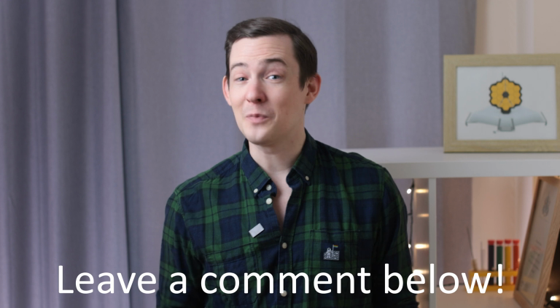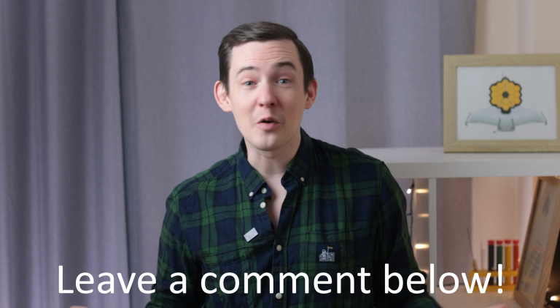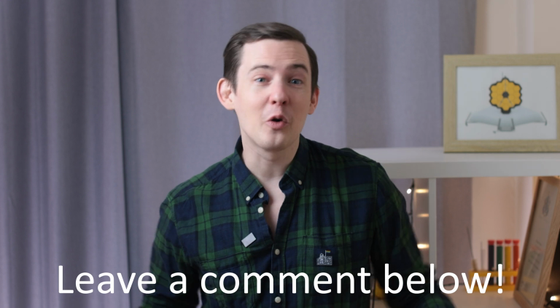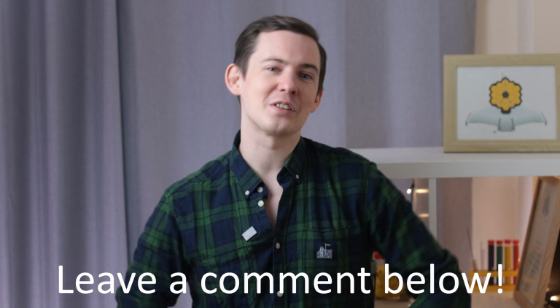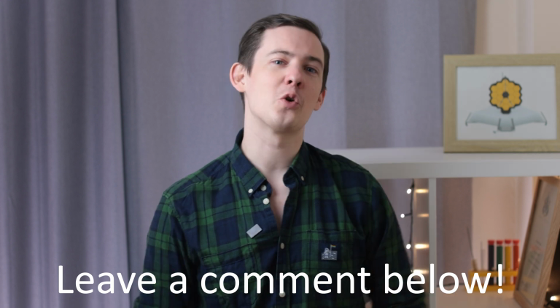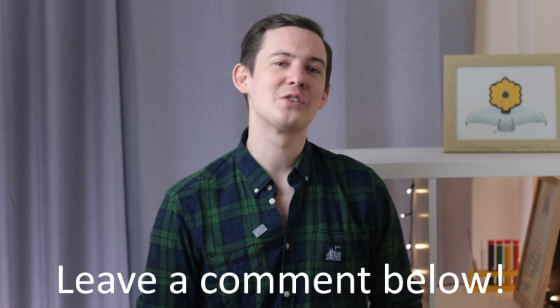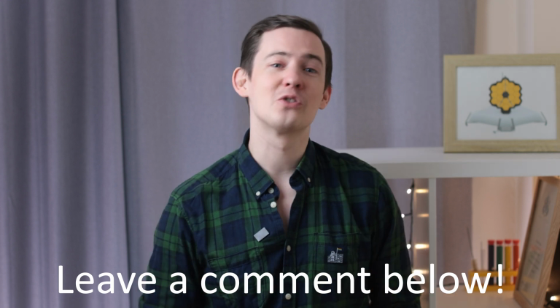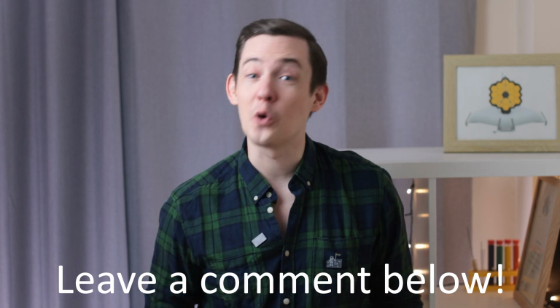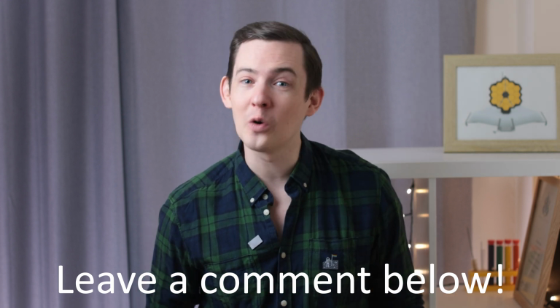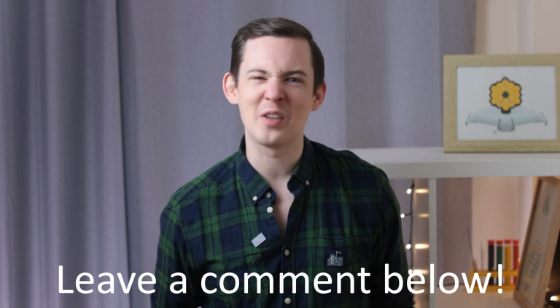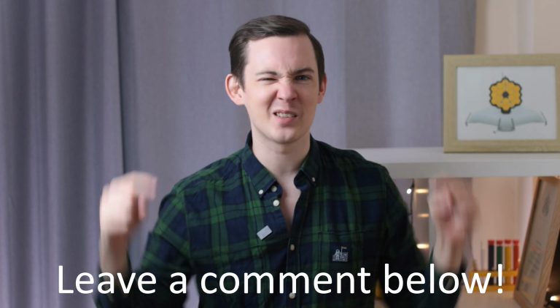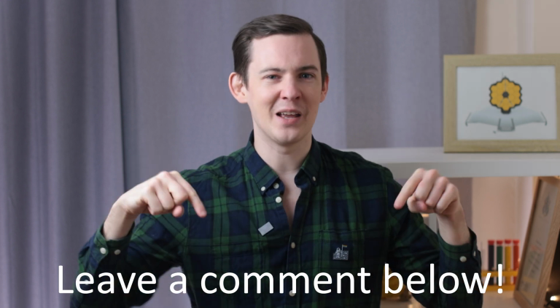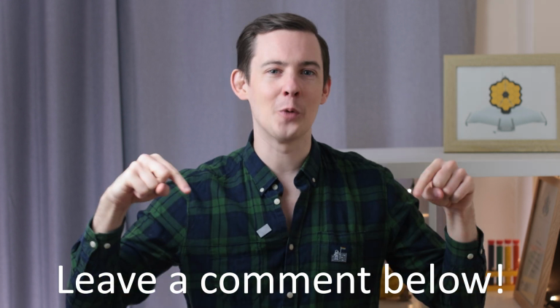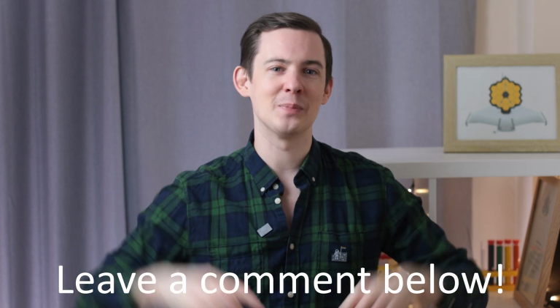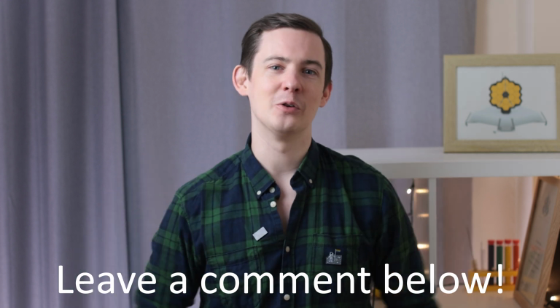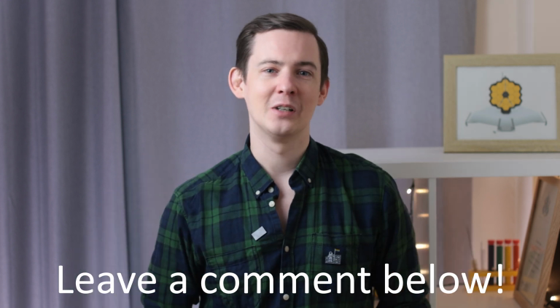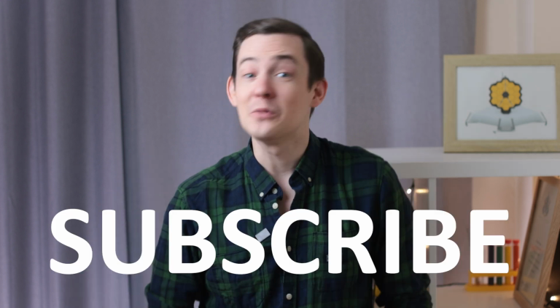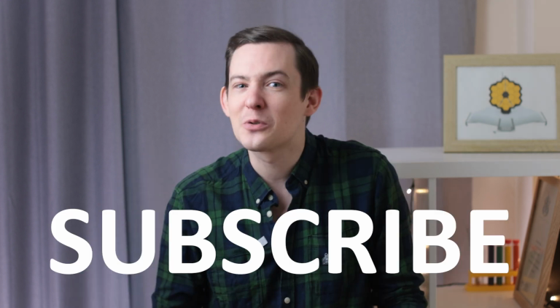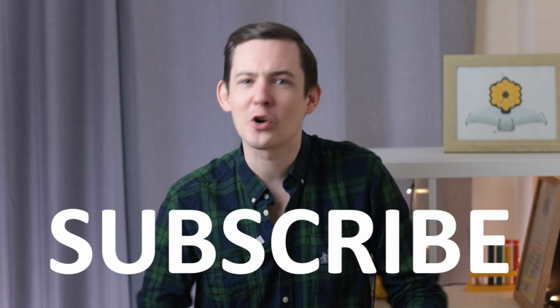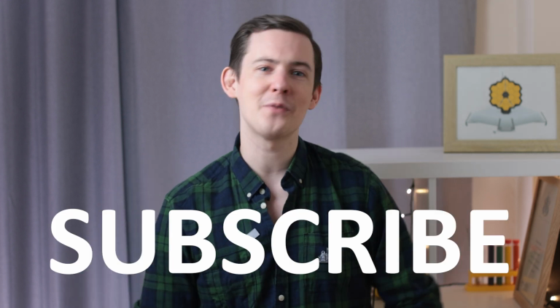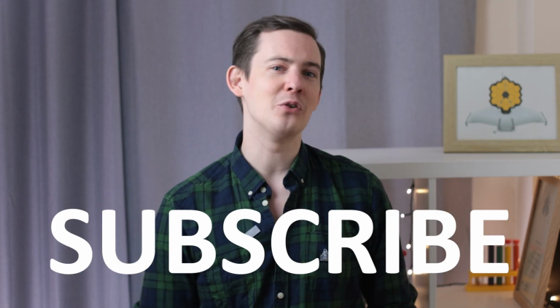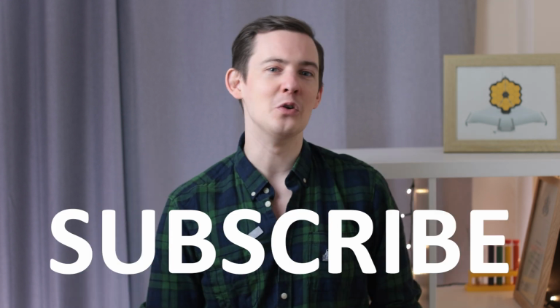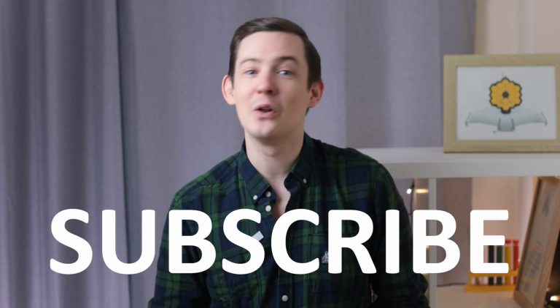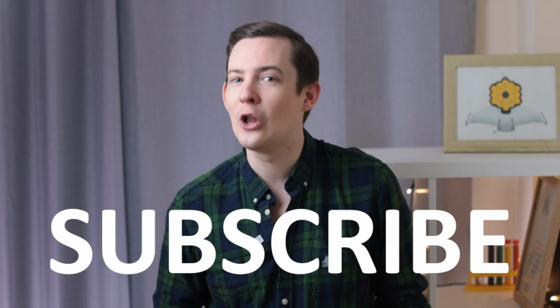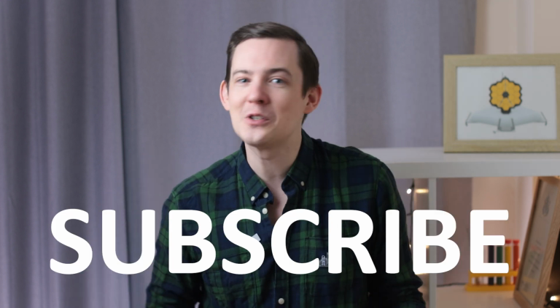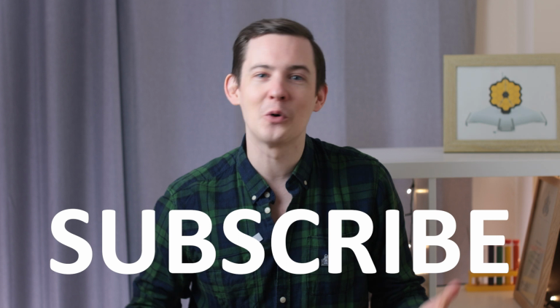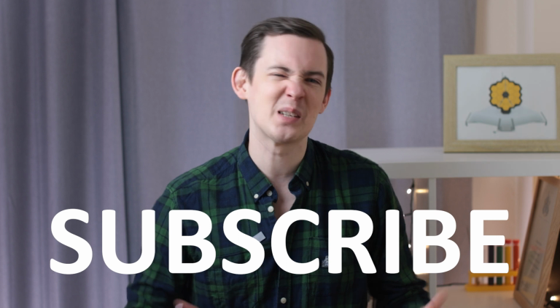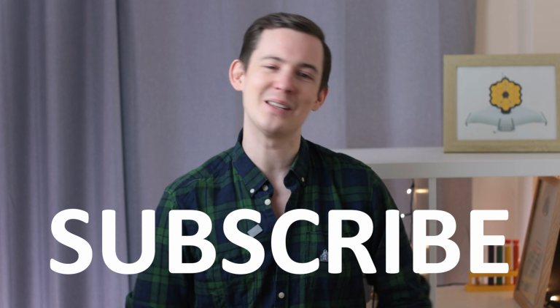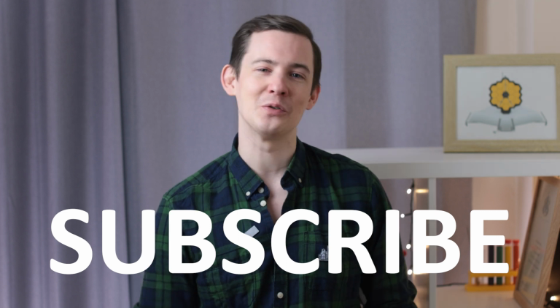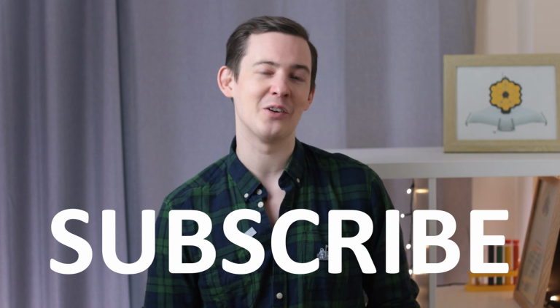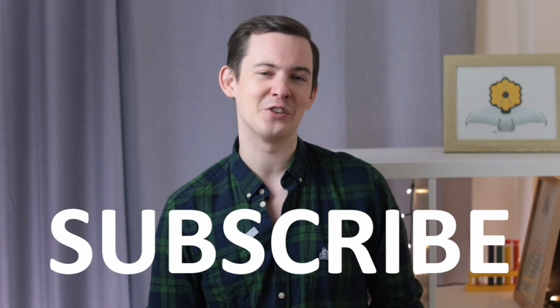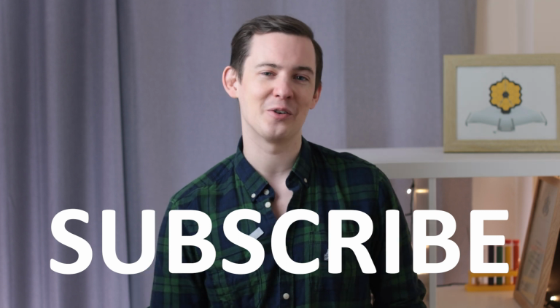Give your thoughts and questions on all of this in the comments below, and subscribe if you're new for loads more space content on the channel.